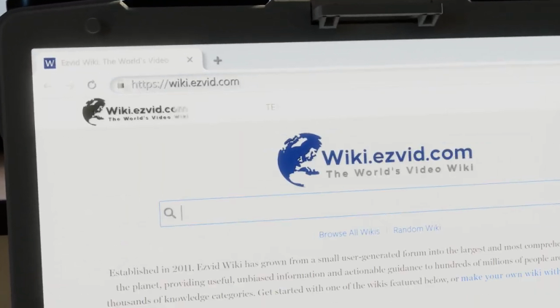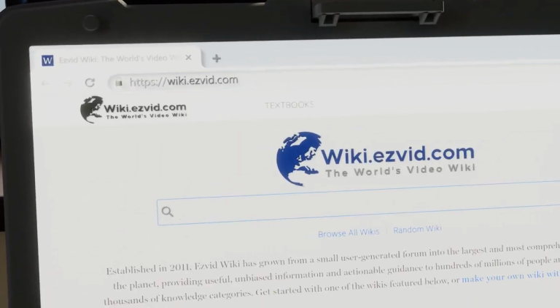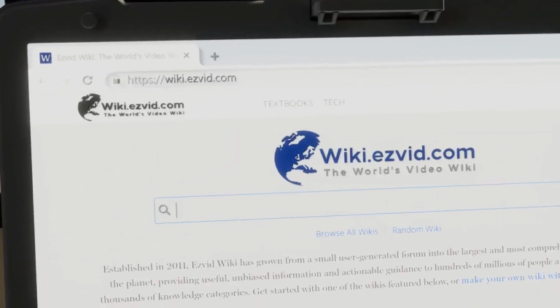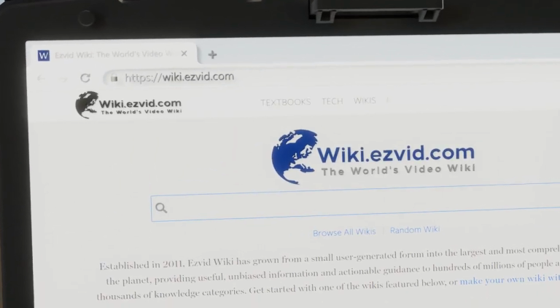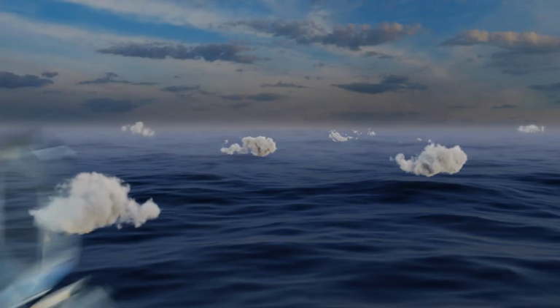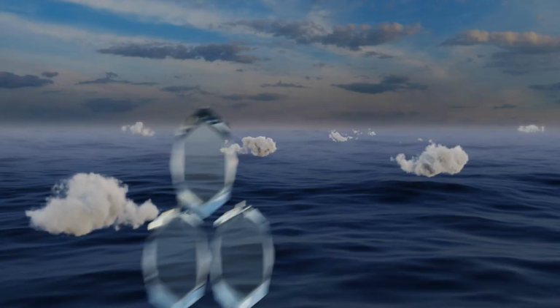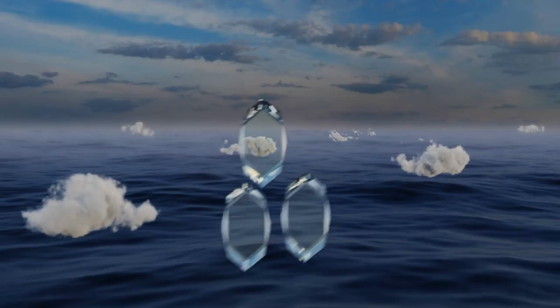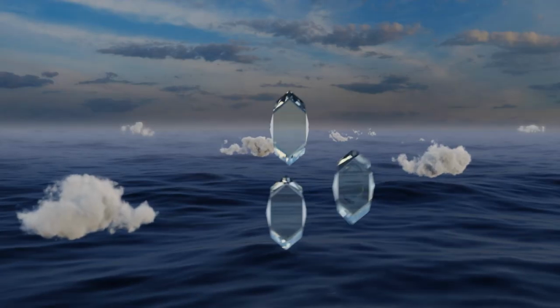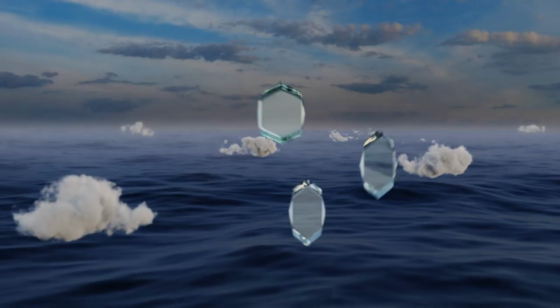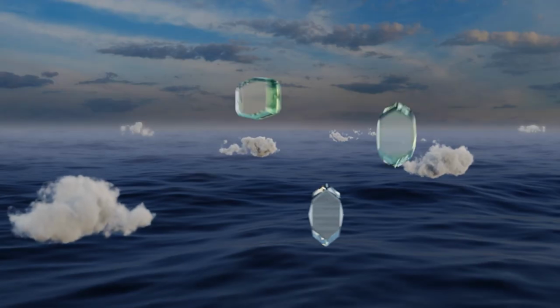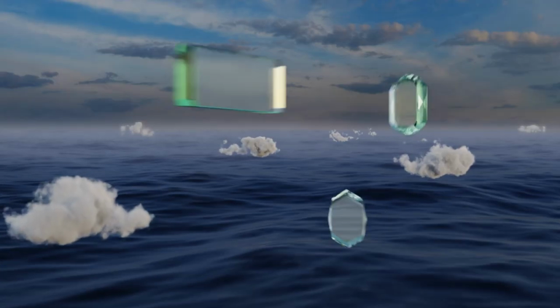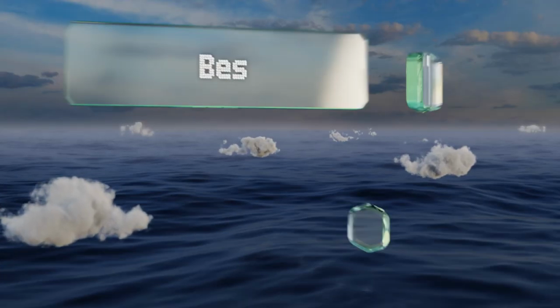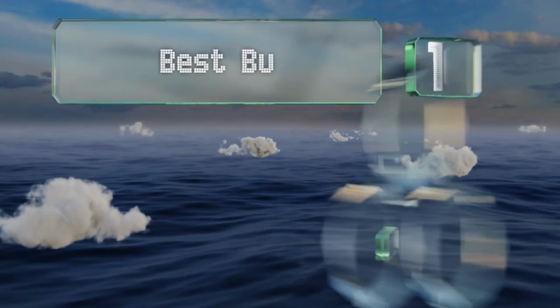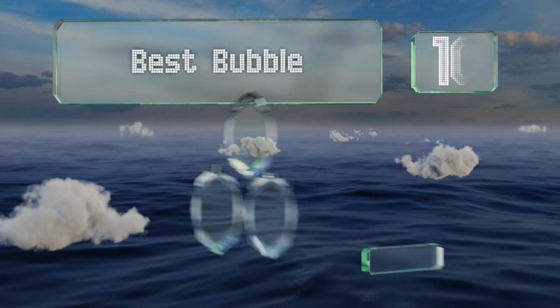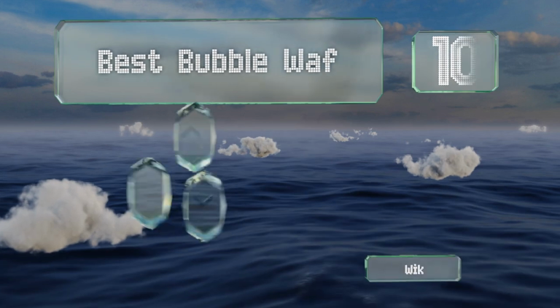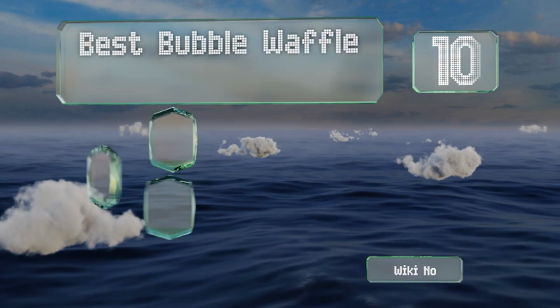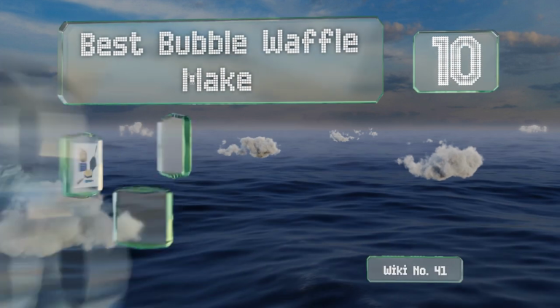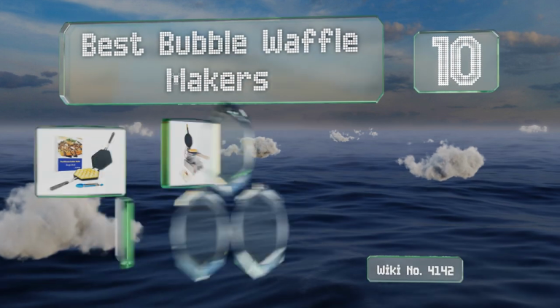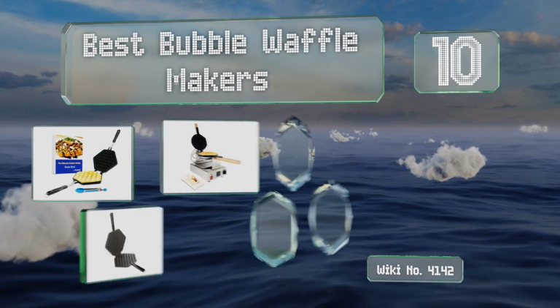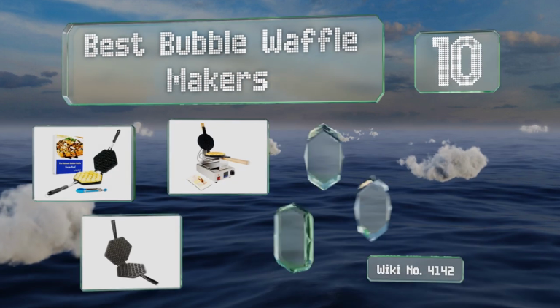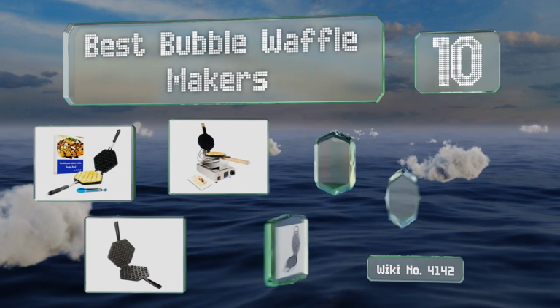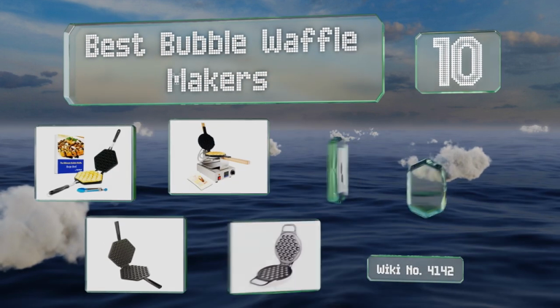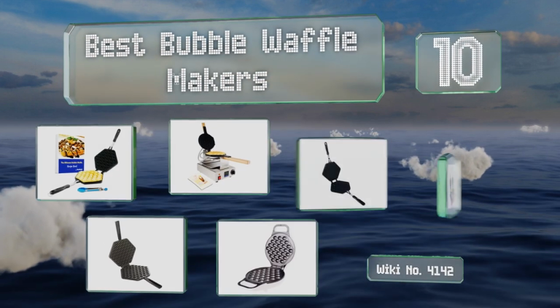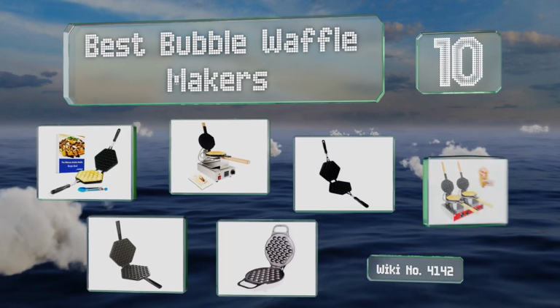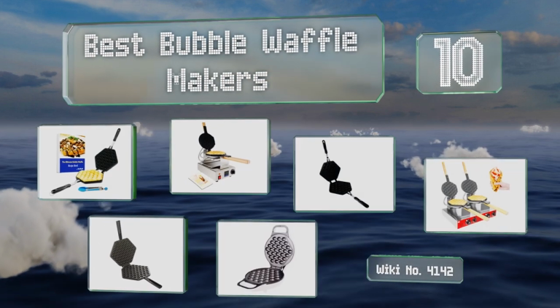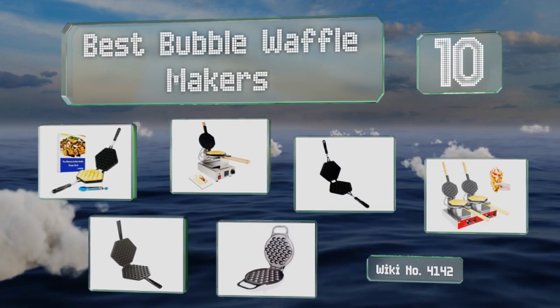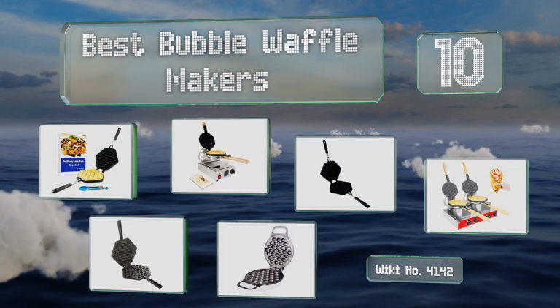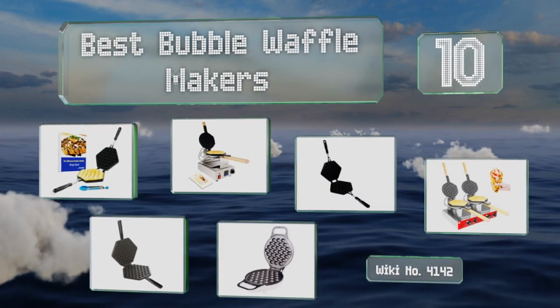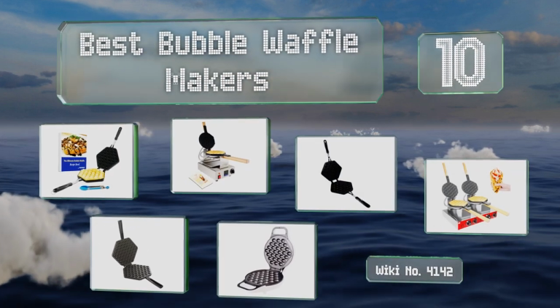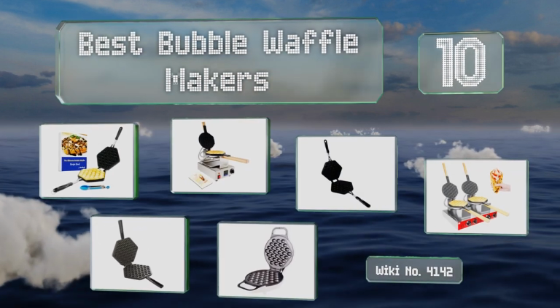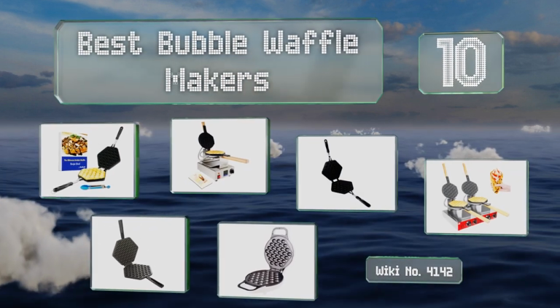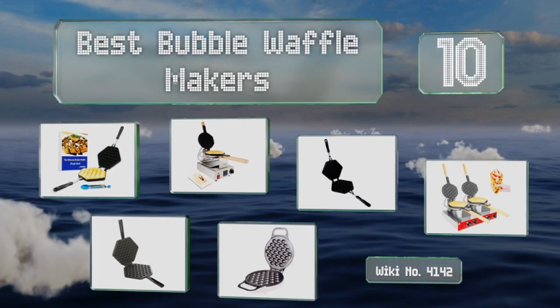EasyVid presents the 10 best bubble waffle makers. Let's get started with the list.